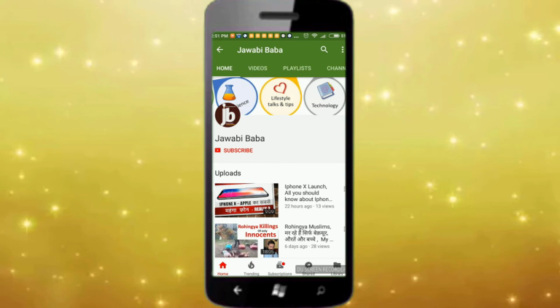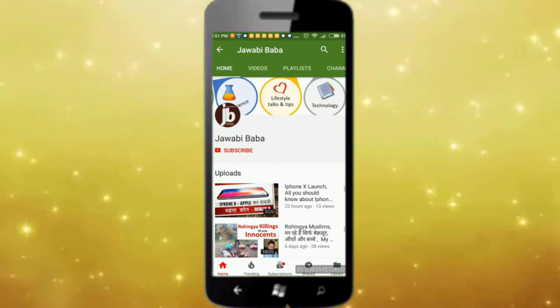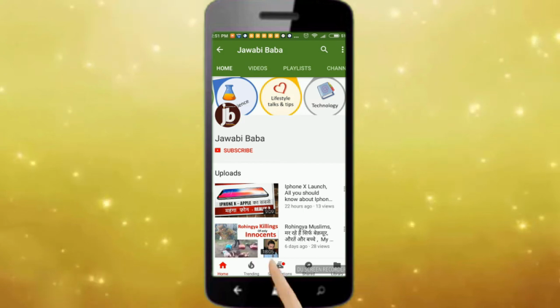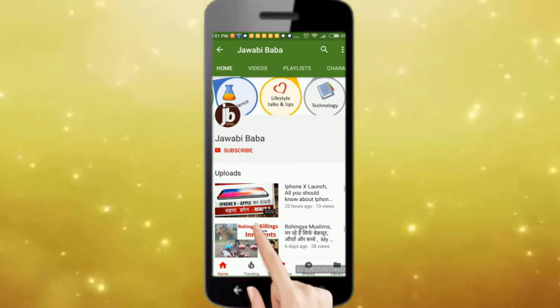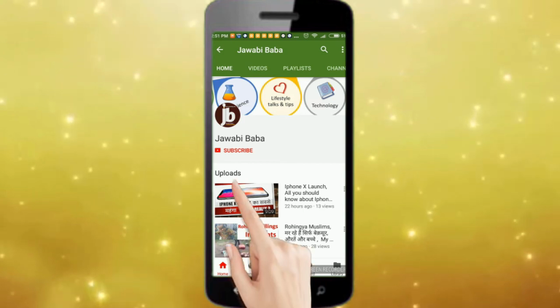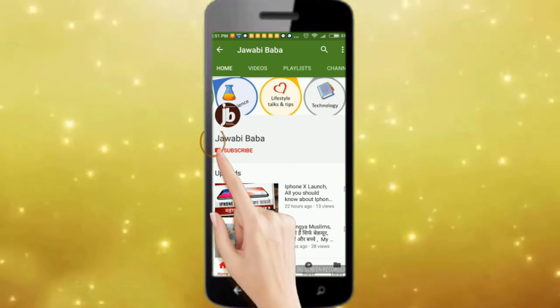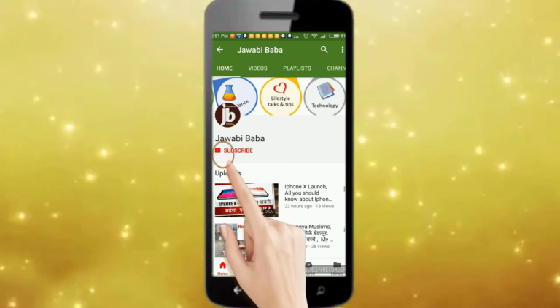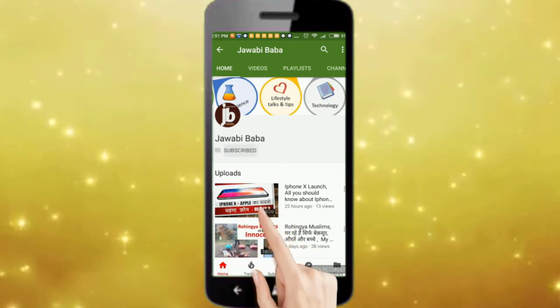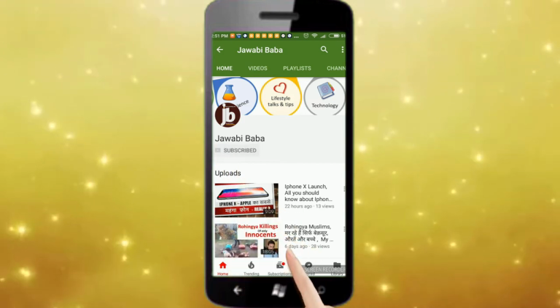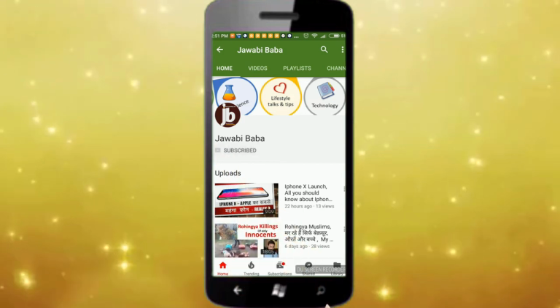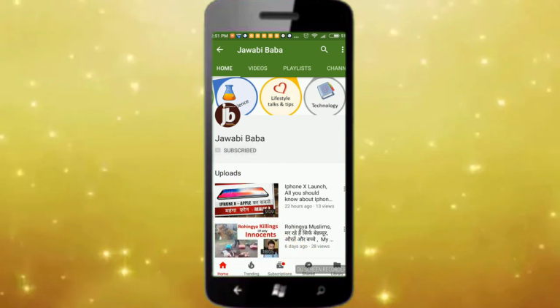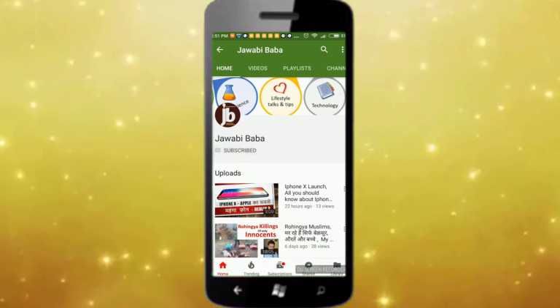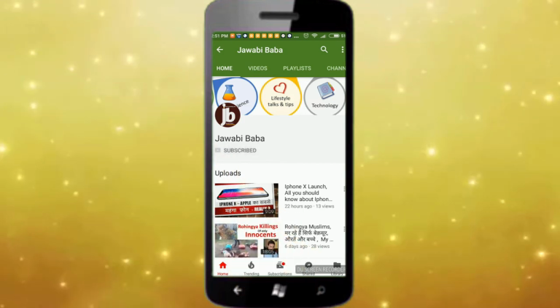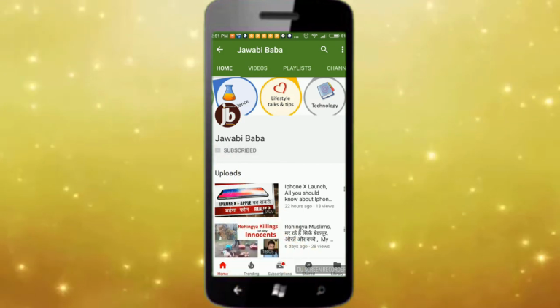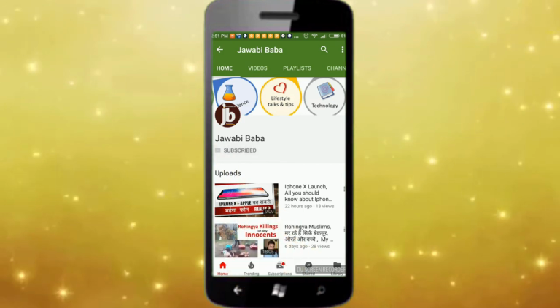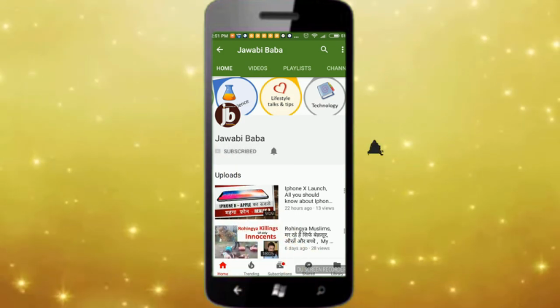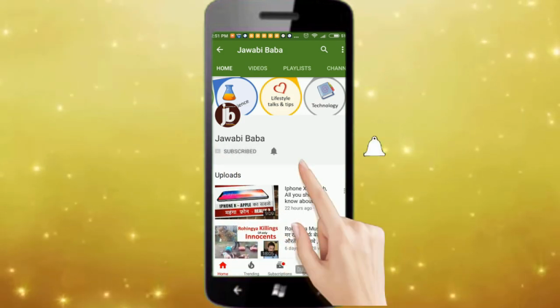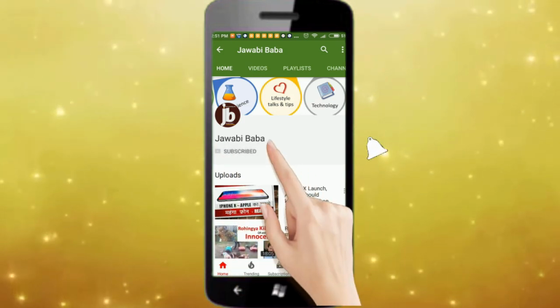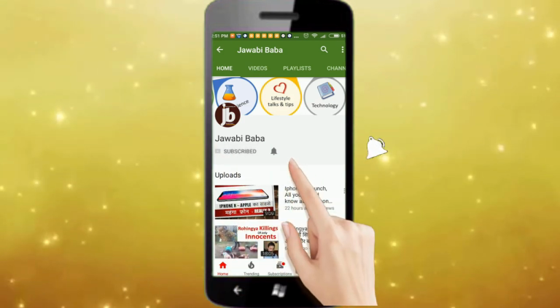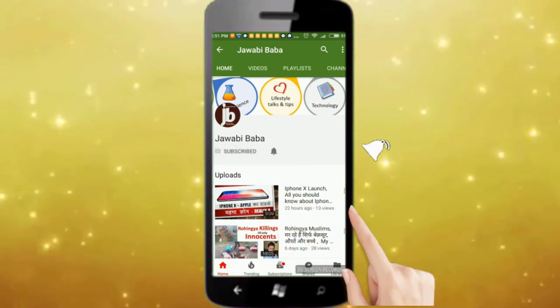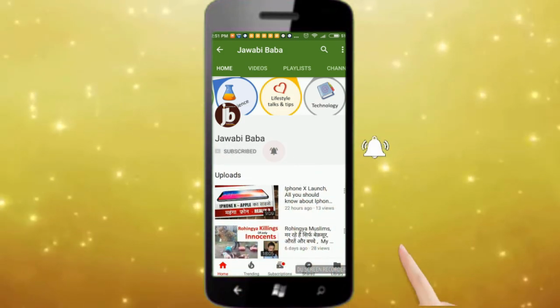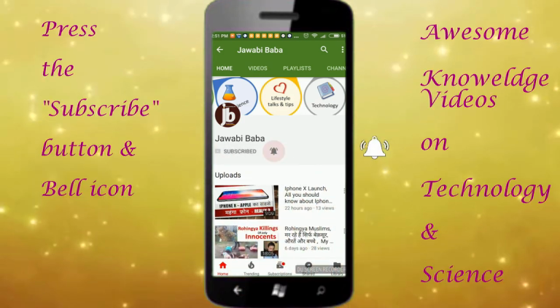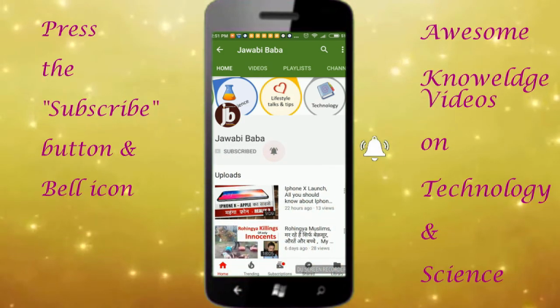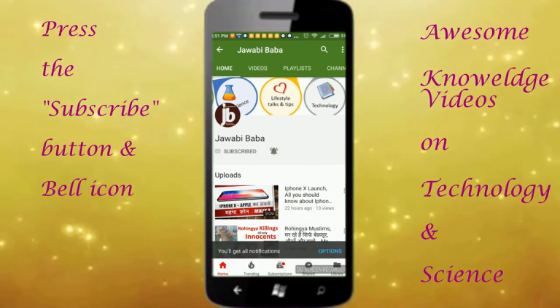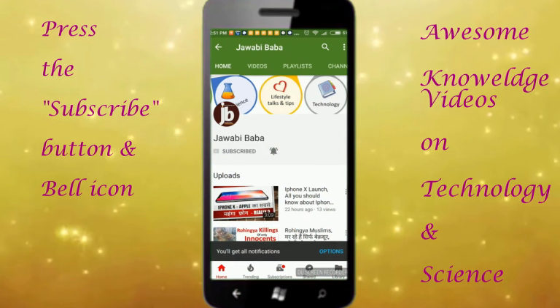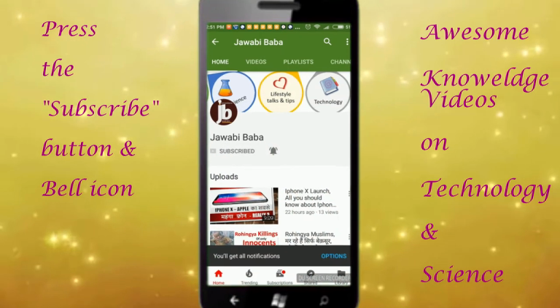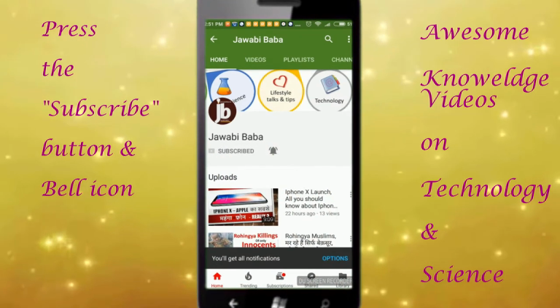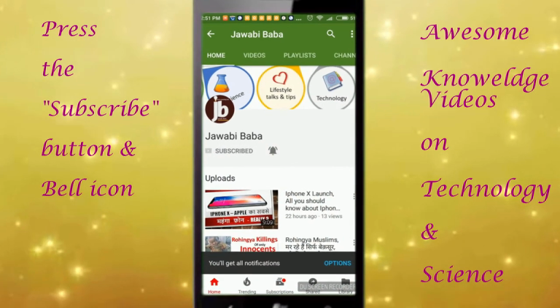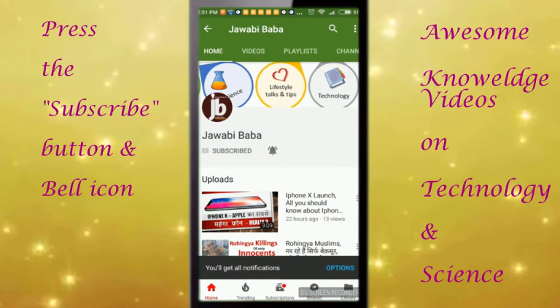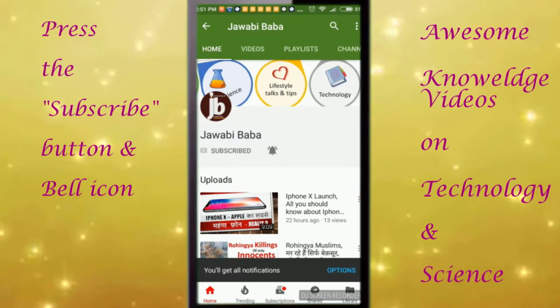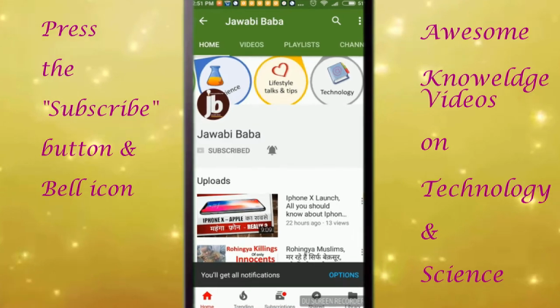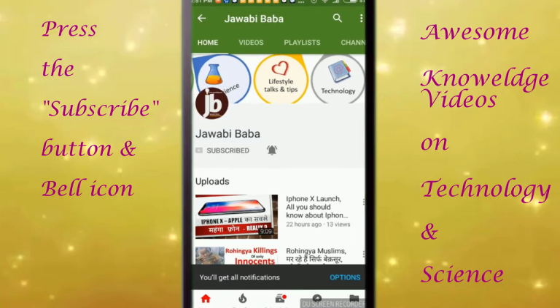Don't forget to subscribe to Jawabi Baba's channel and press the bell icon to get awesome knowledge videos.